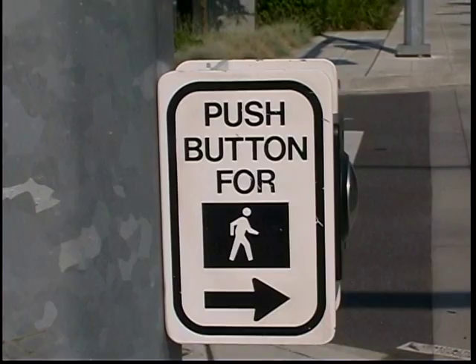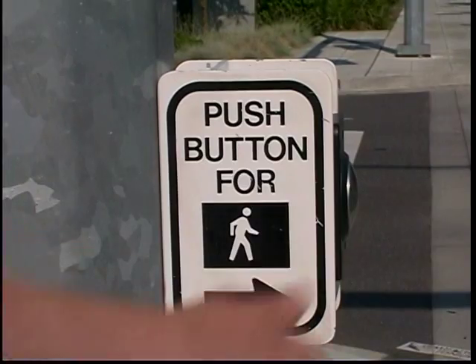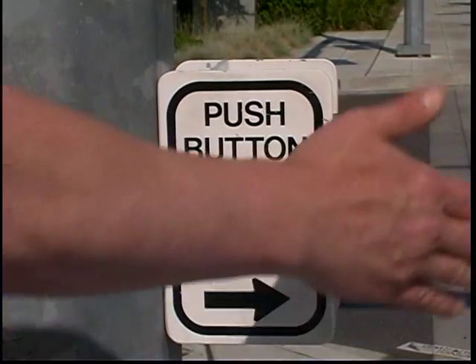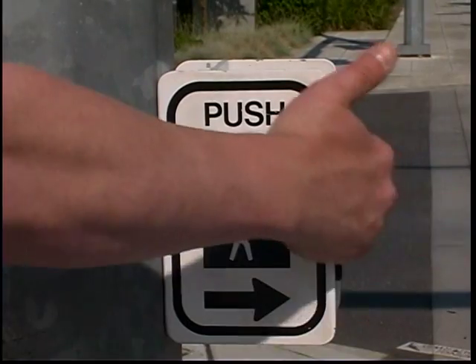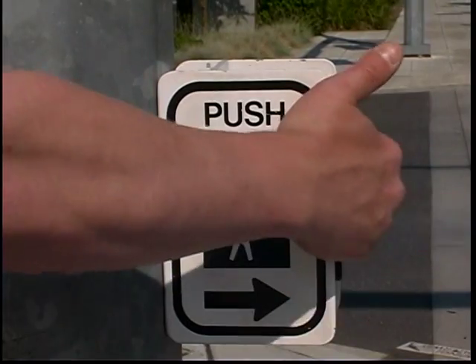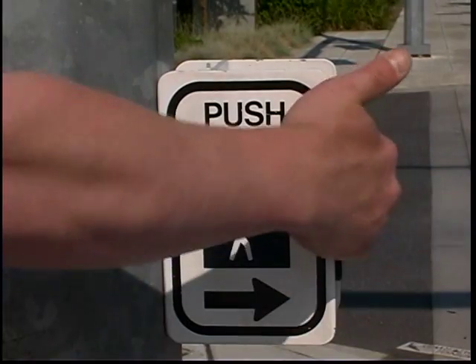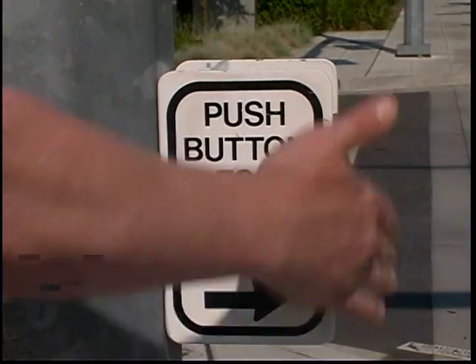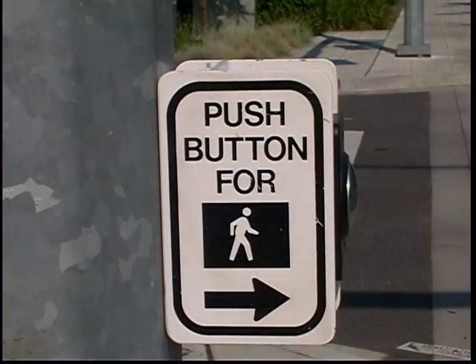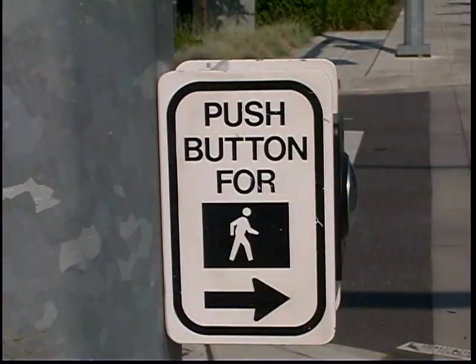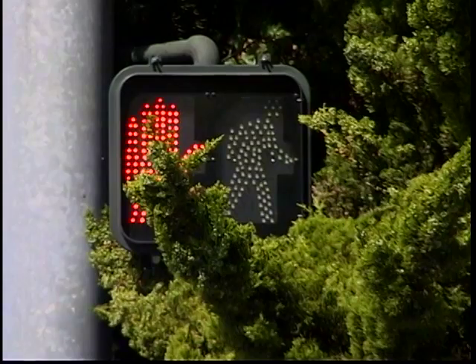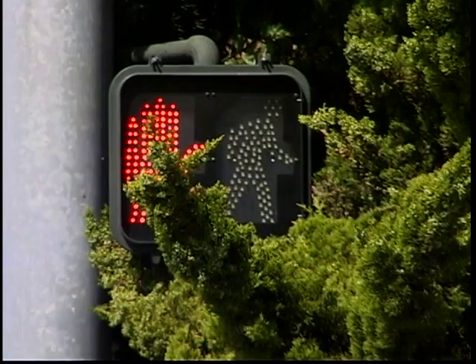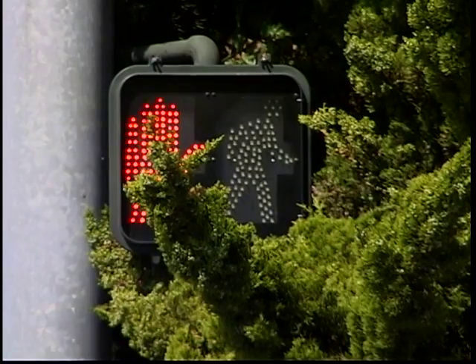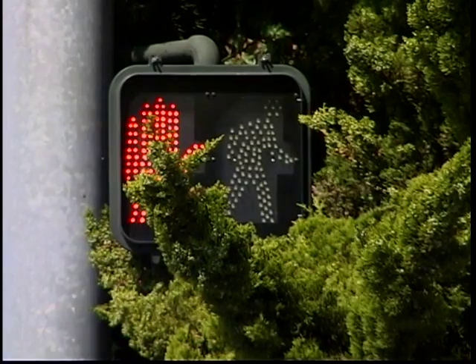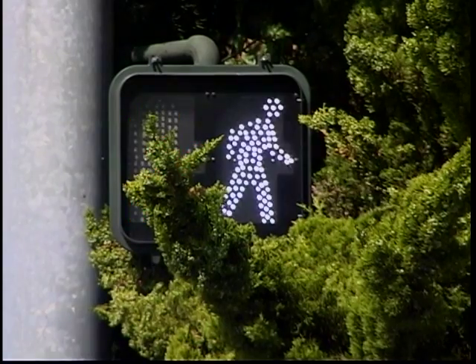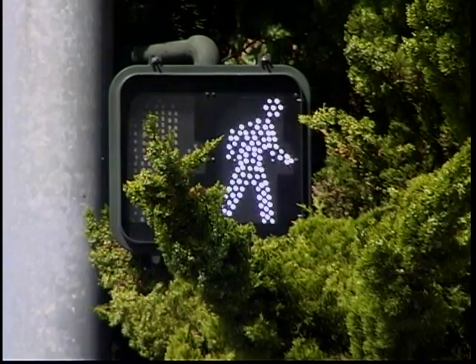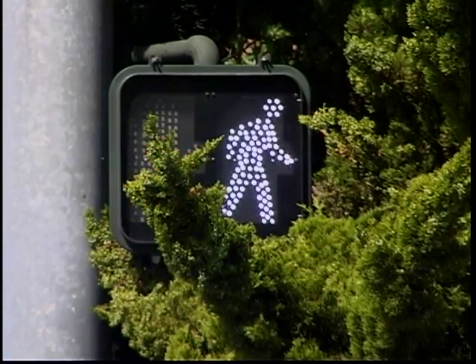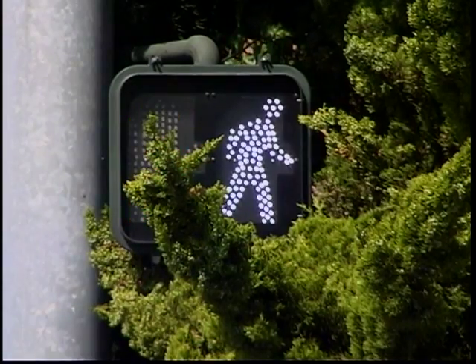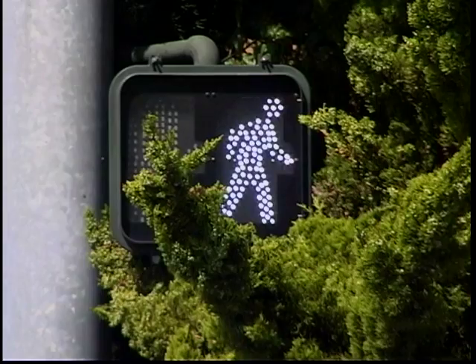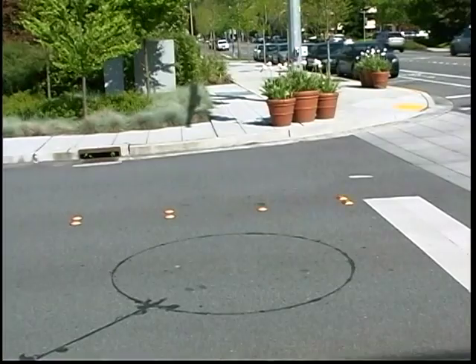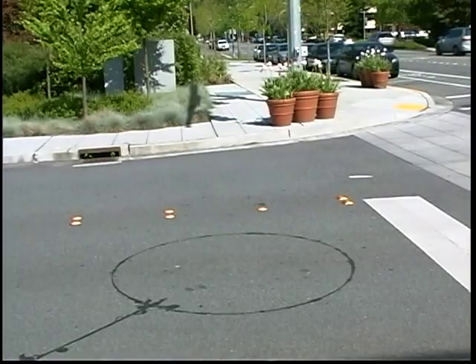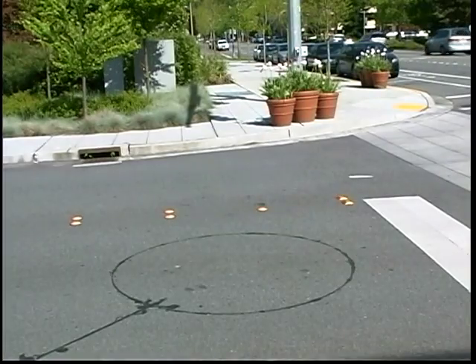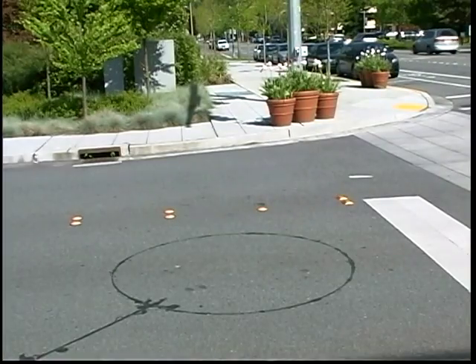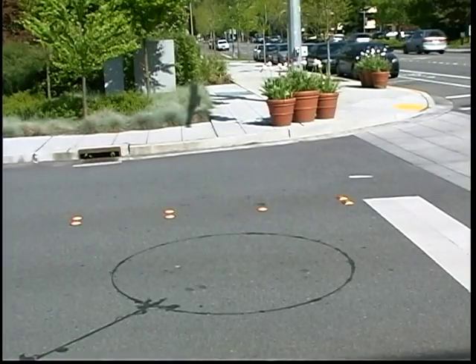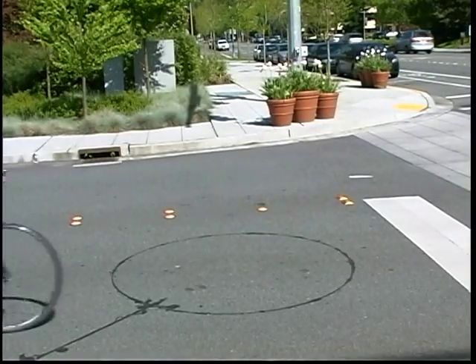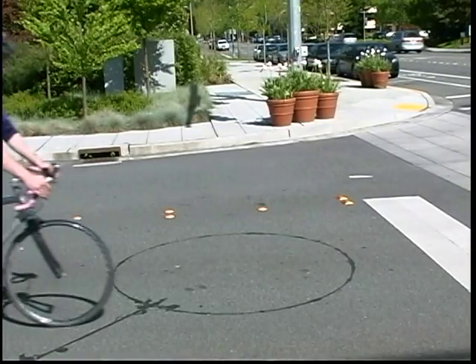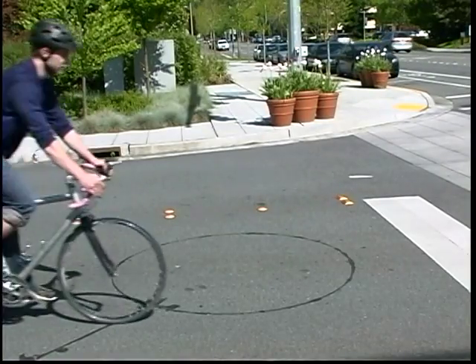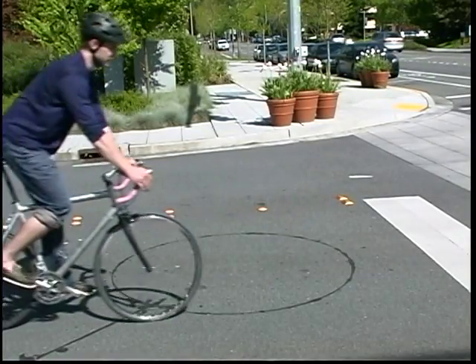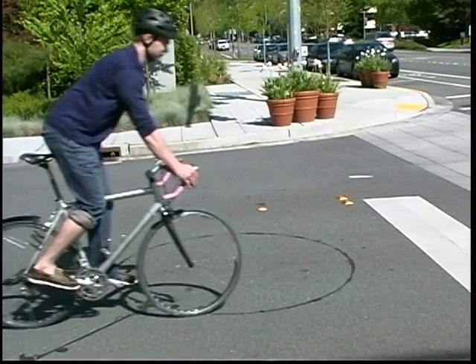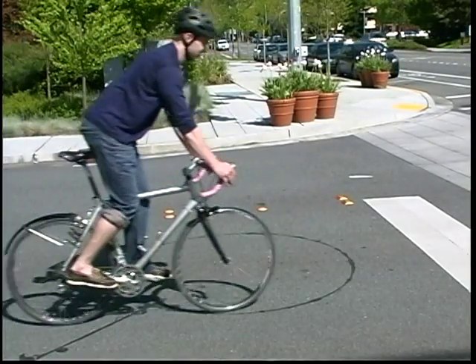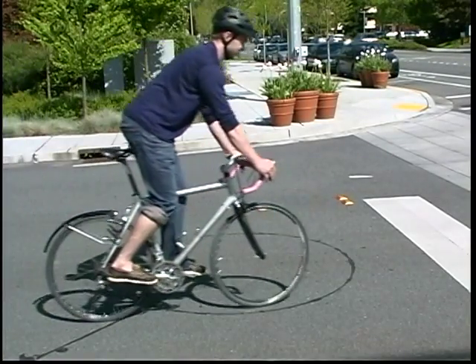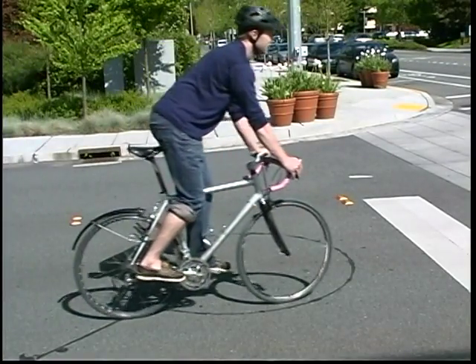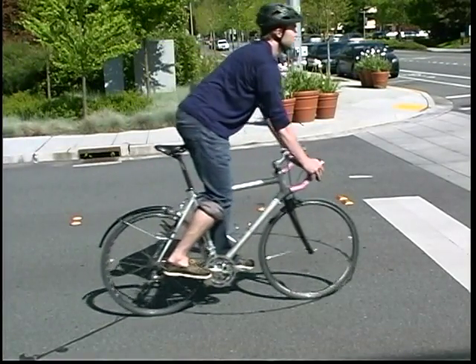Of course, another option is to hit the crosswalk button. So, the next time you find yourself coming to an intersection, you have the power to get green.